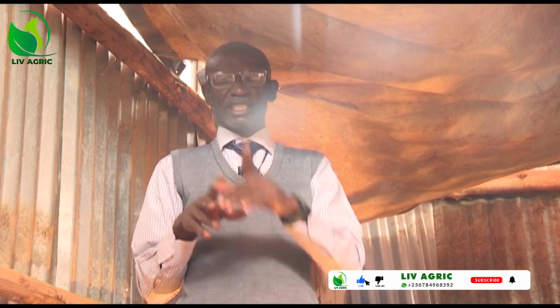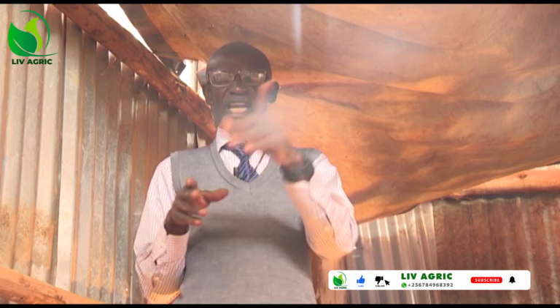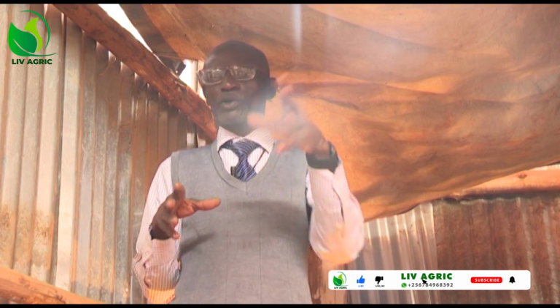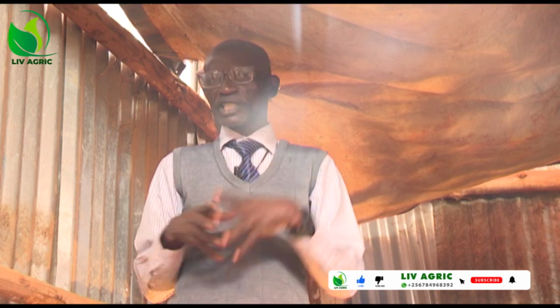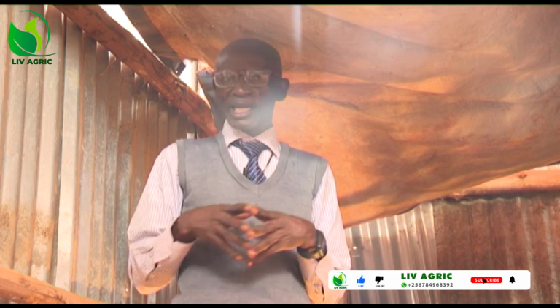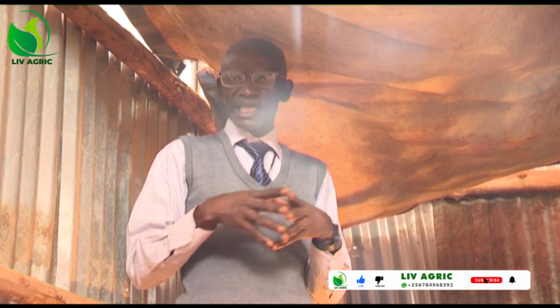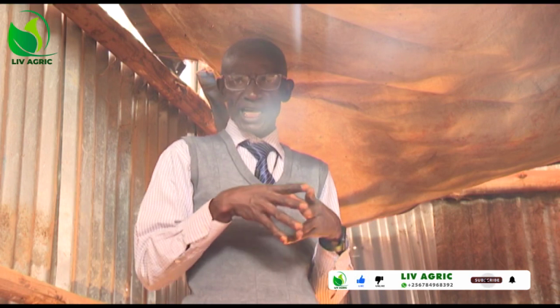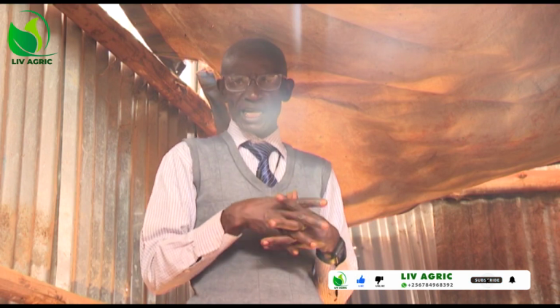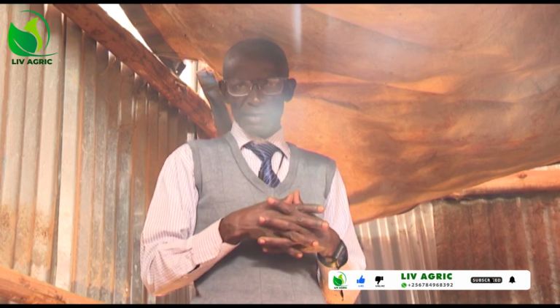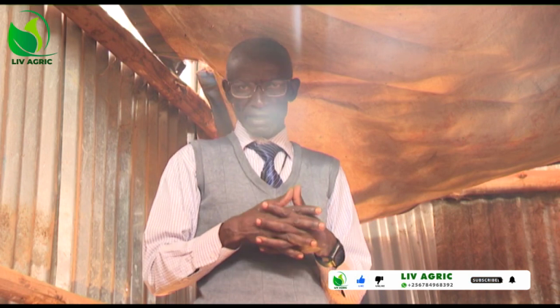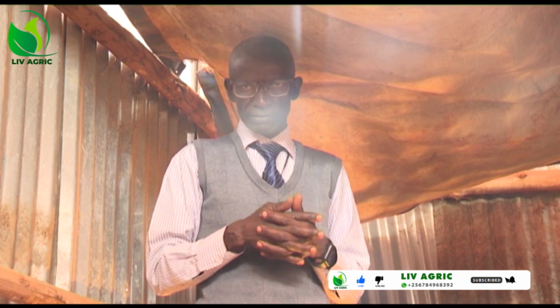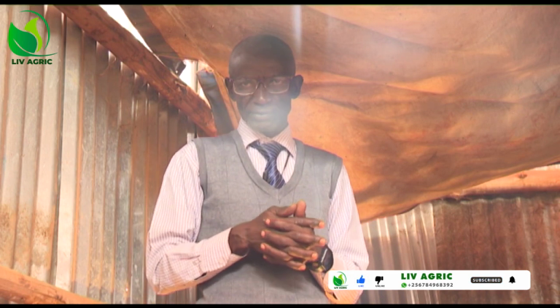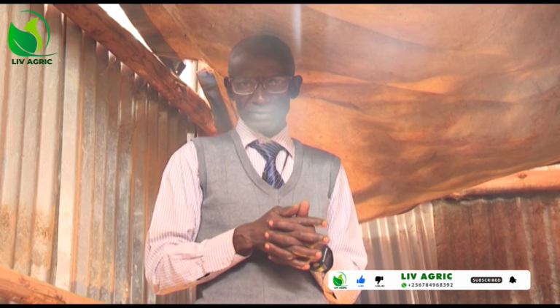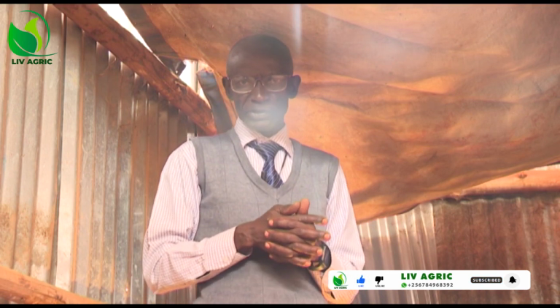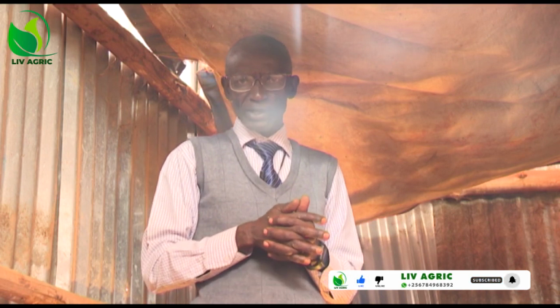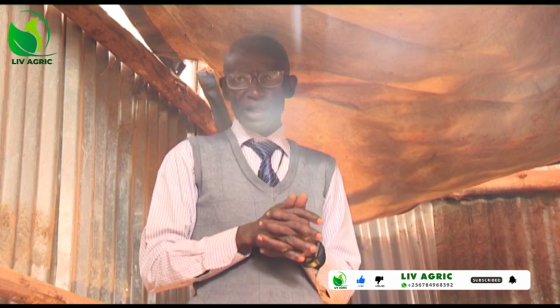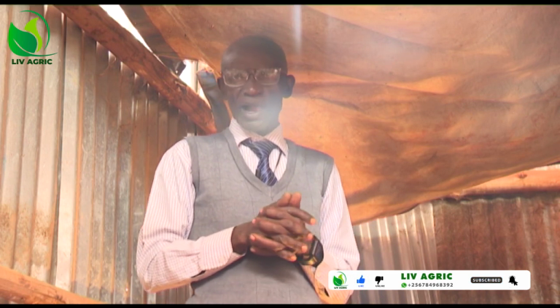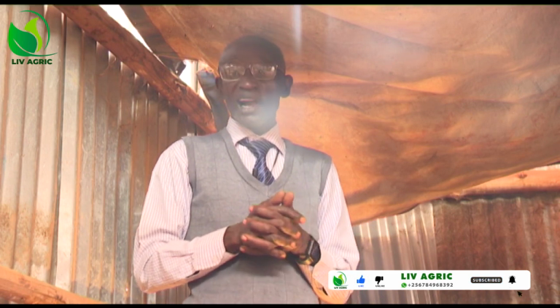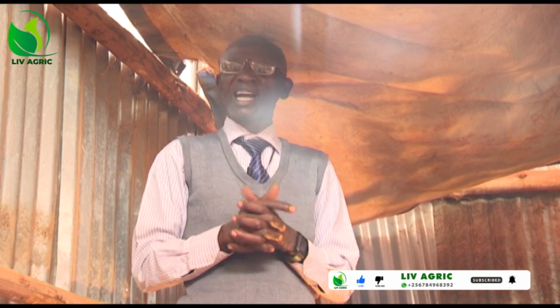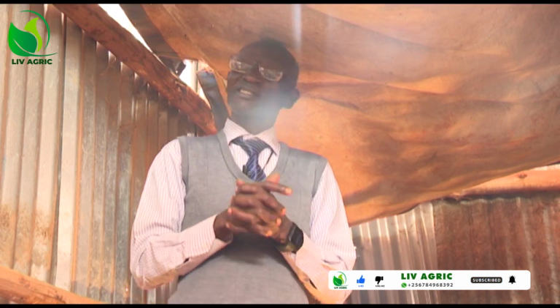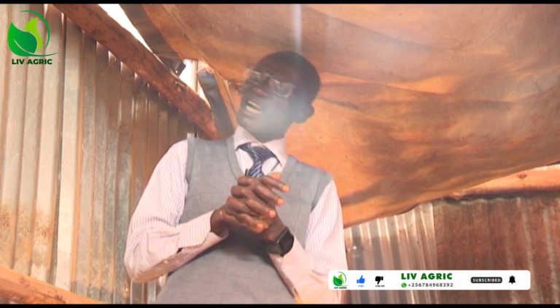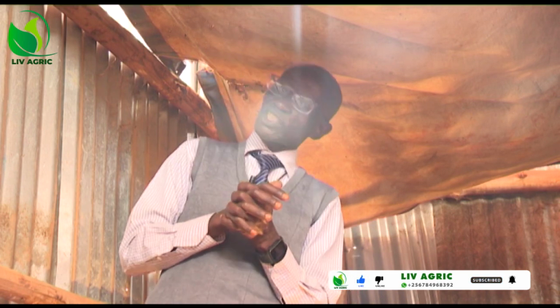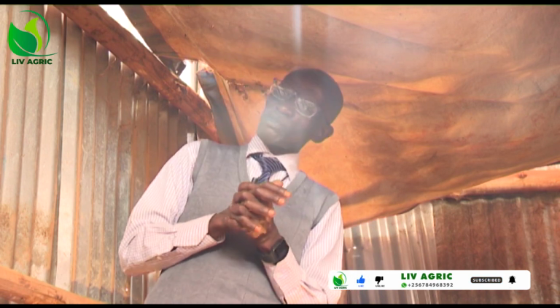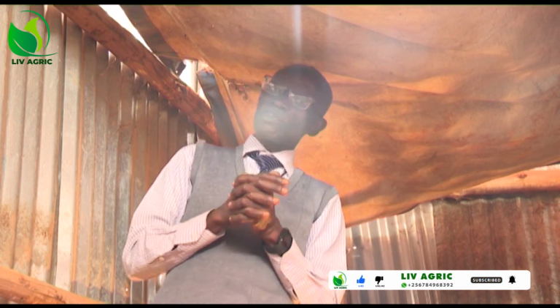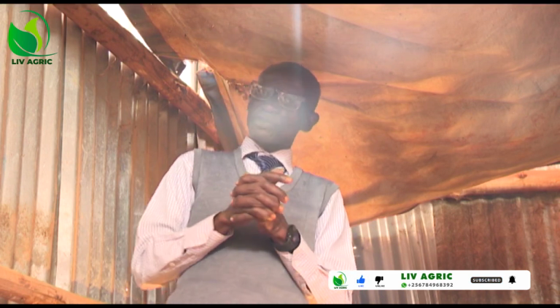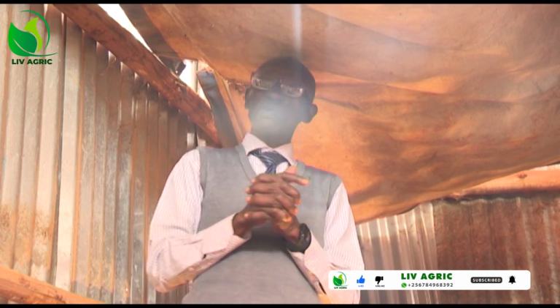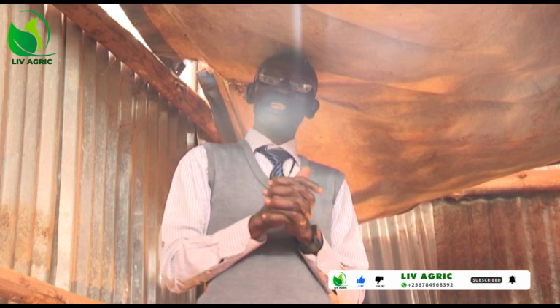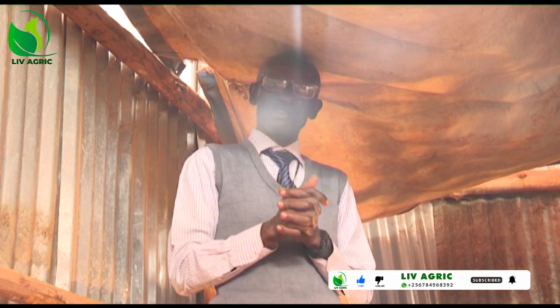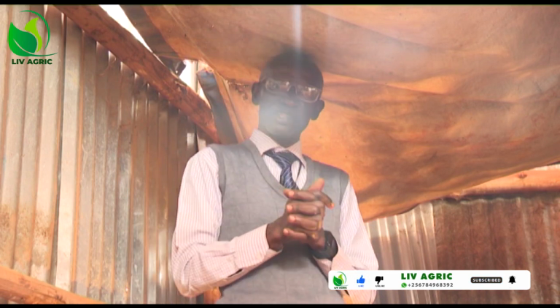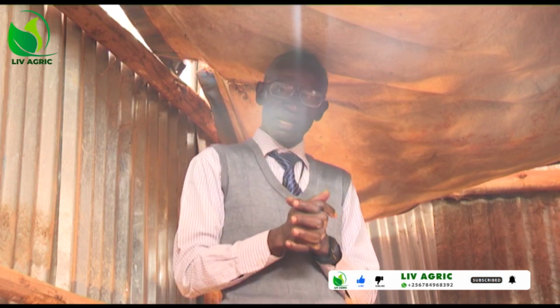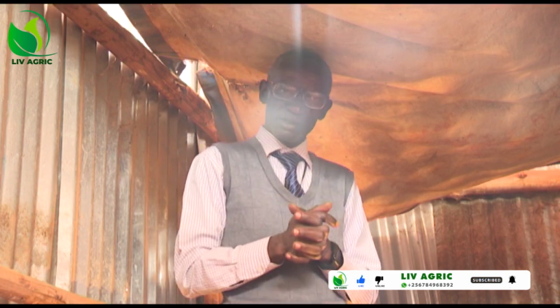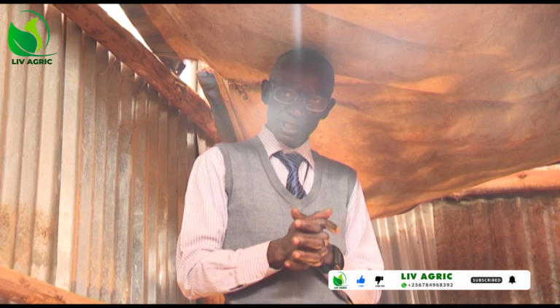I thank you for viewing Living Agriculture.